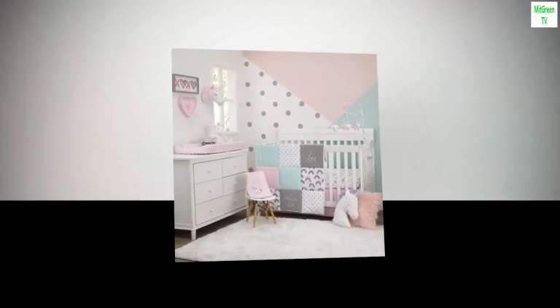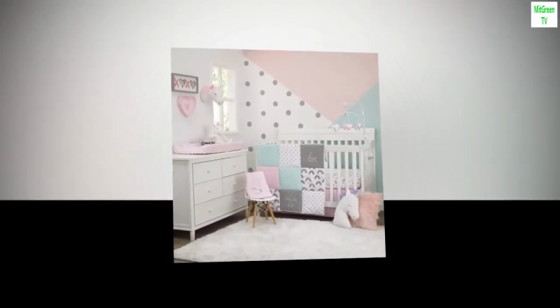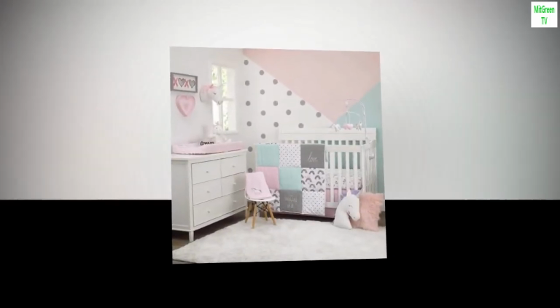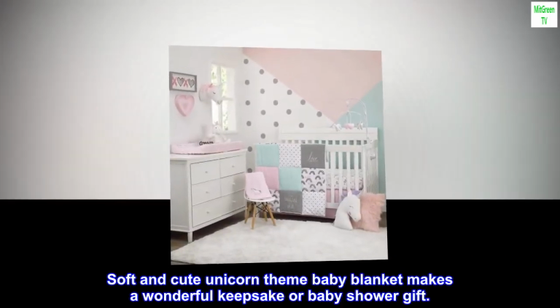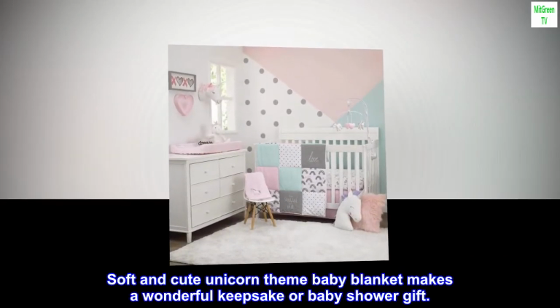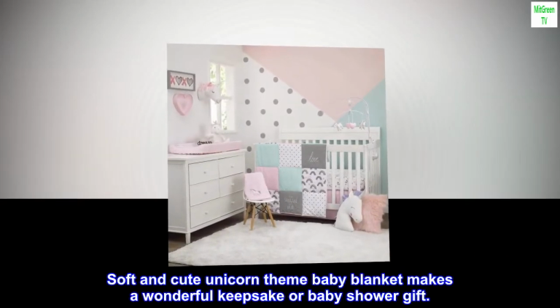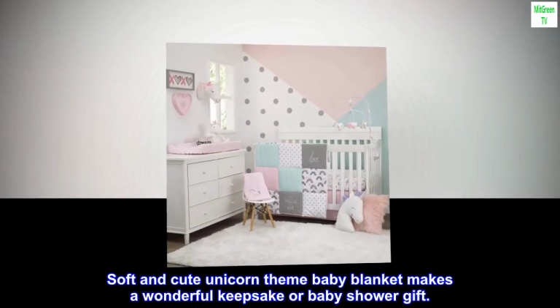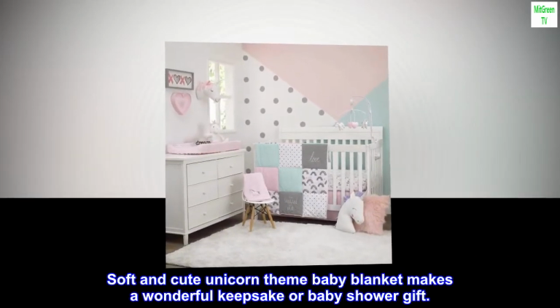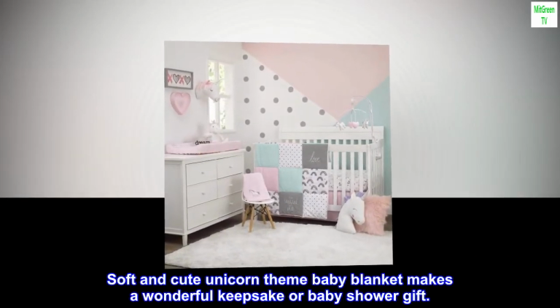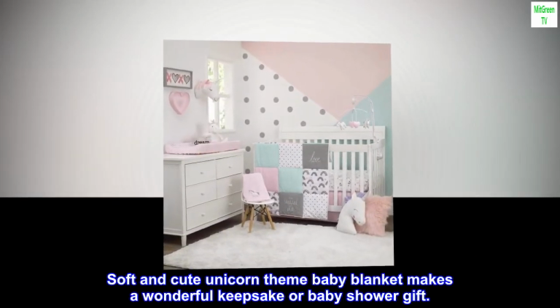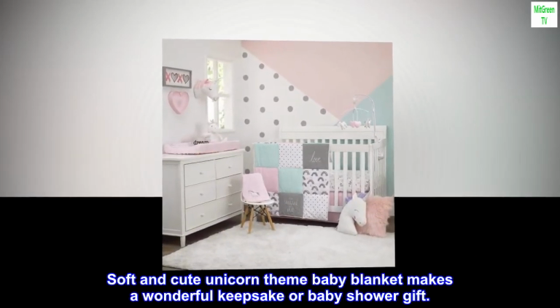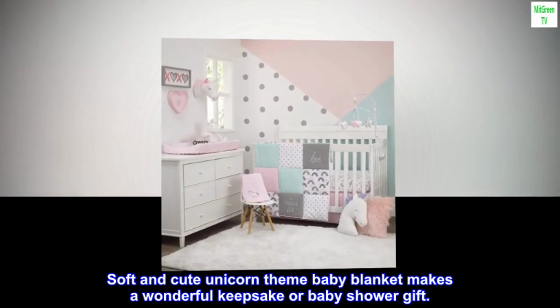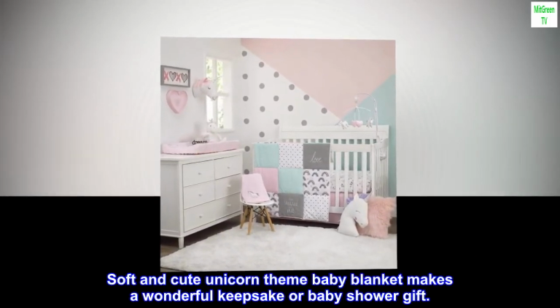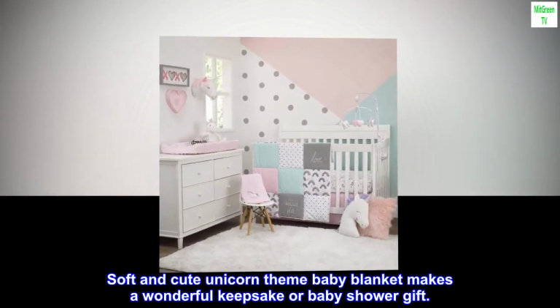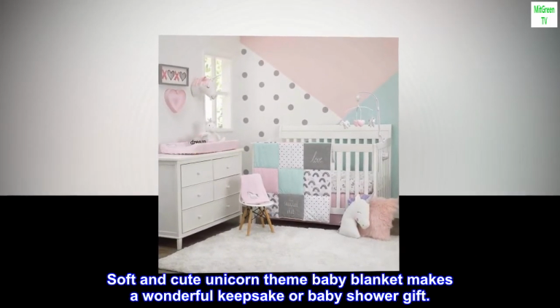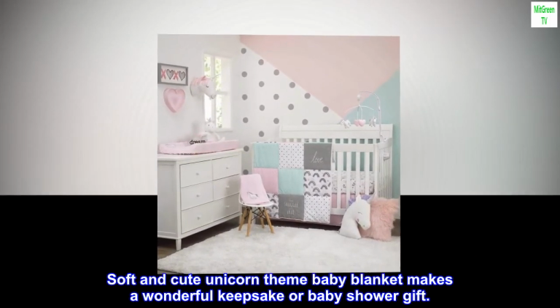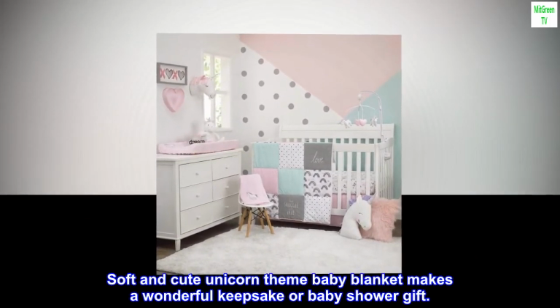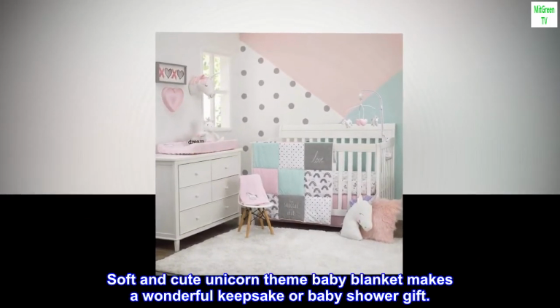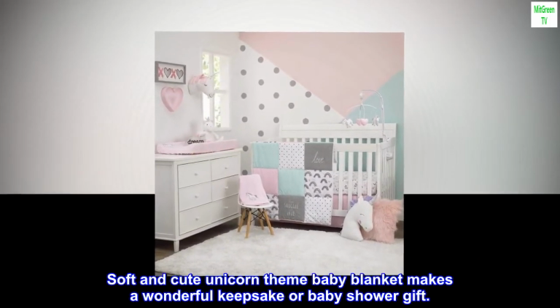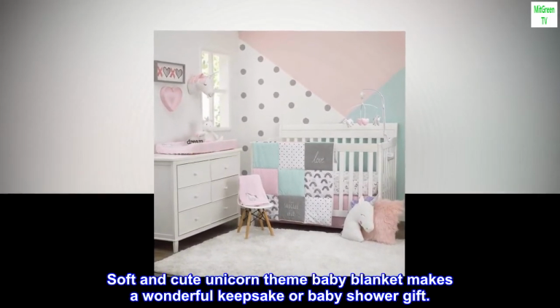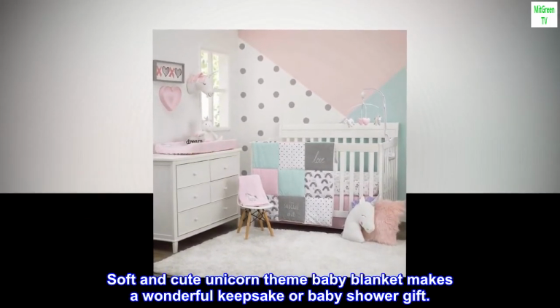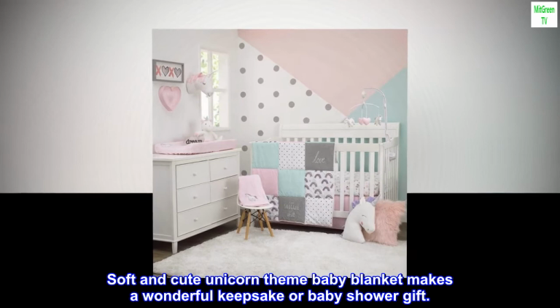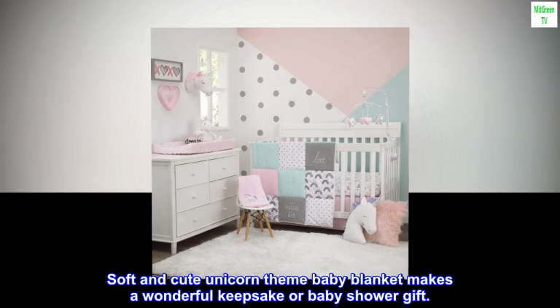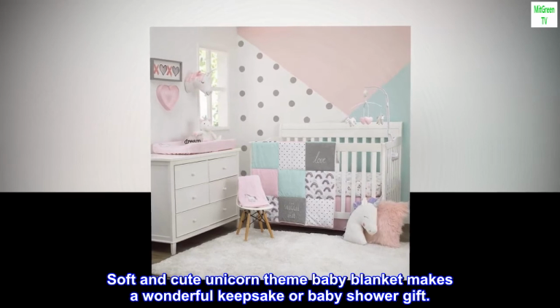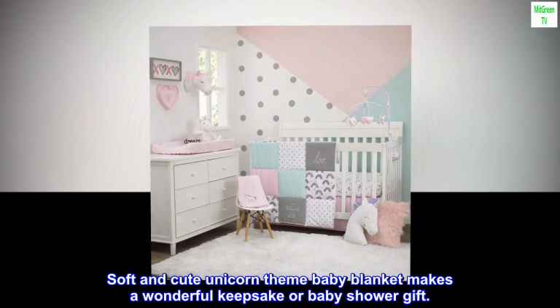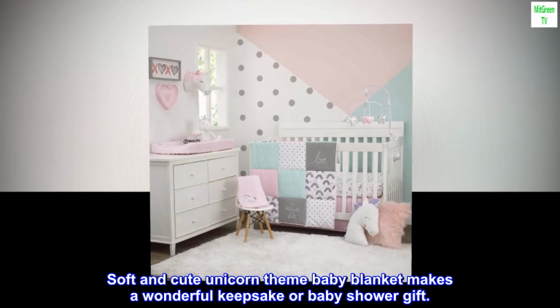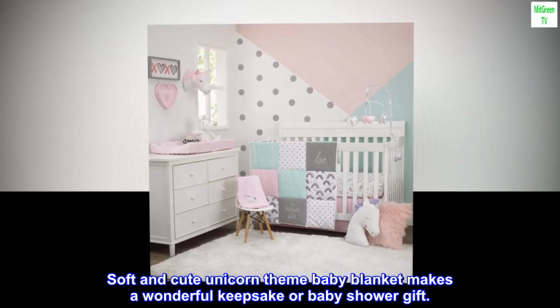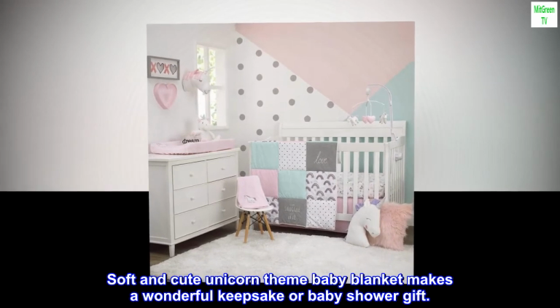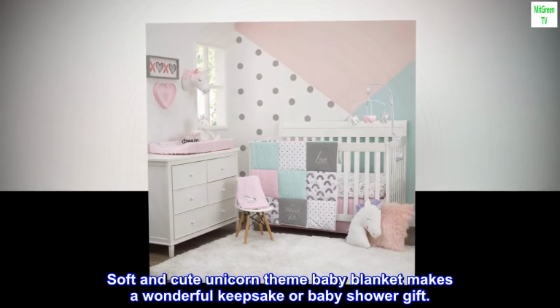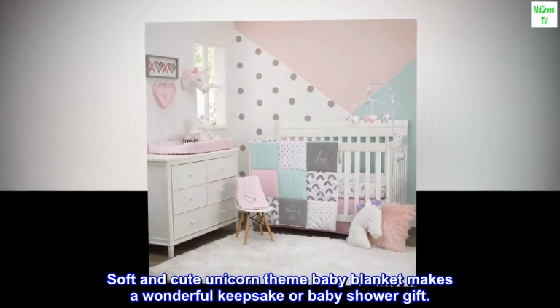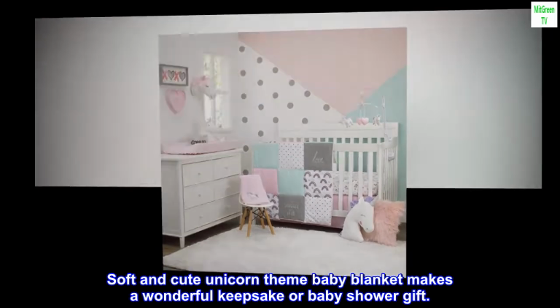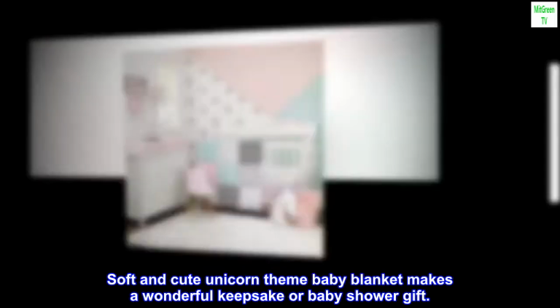Soft and cute unicorn theme baby blanket makes a wonderful keepsake or baby shower gift.